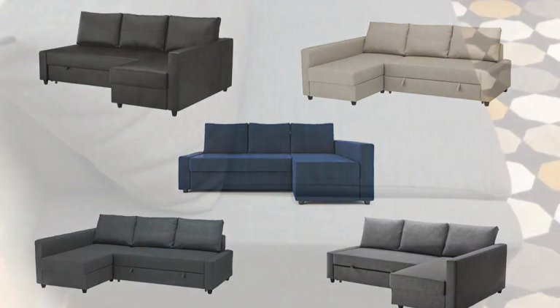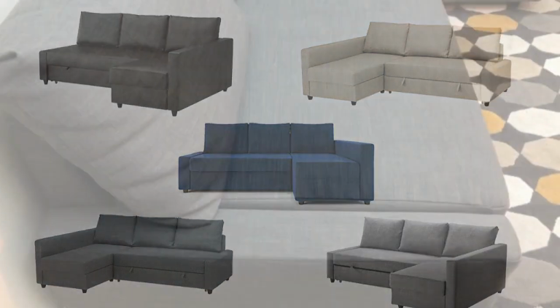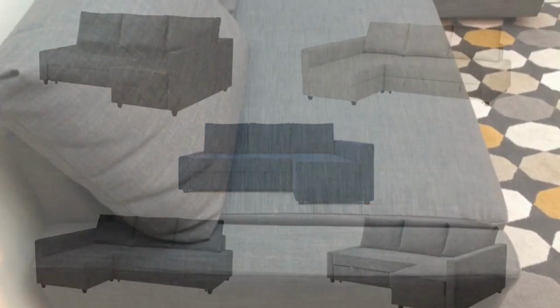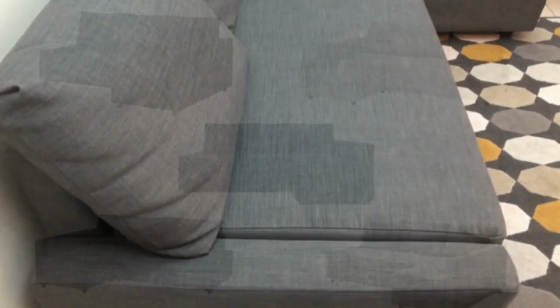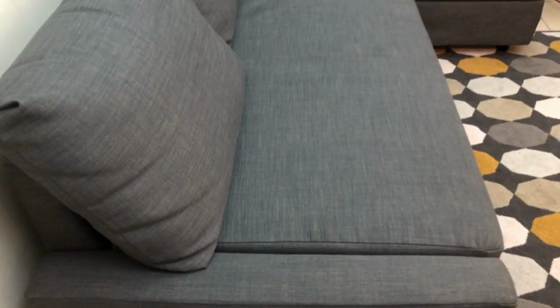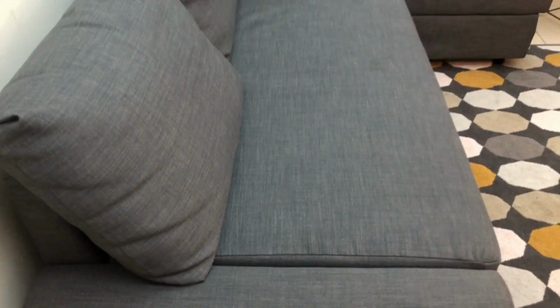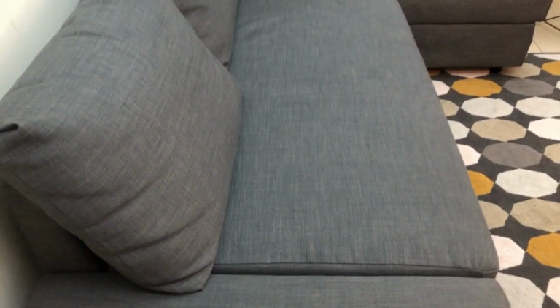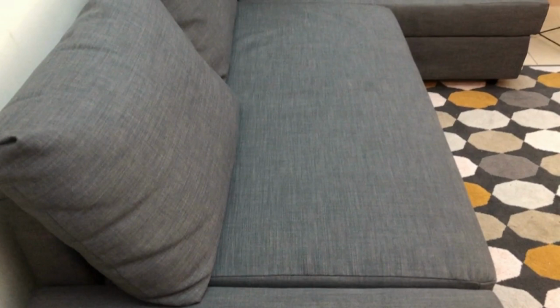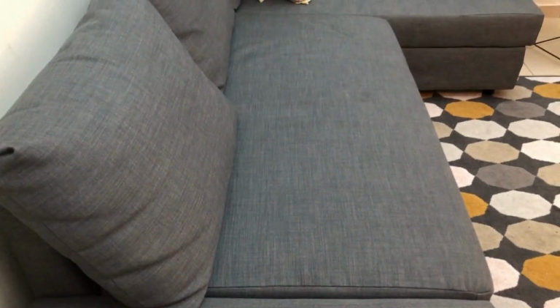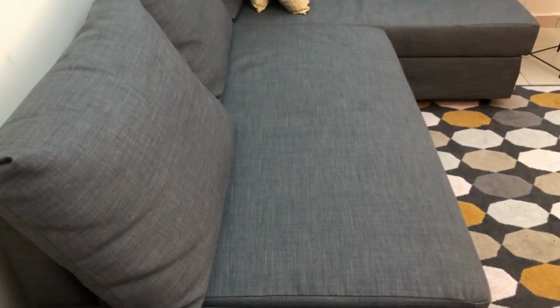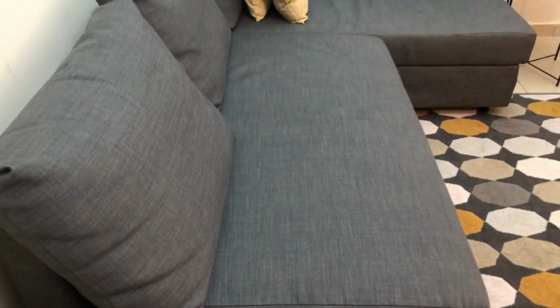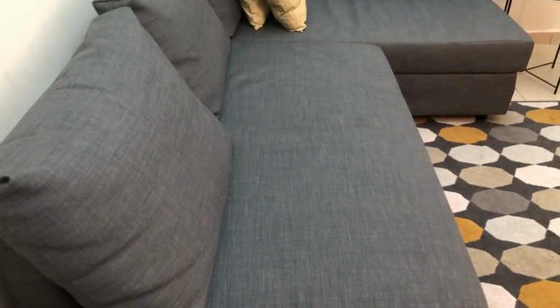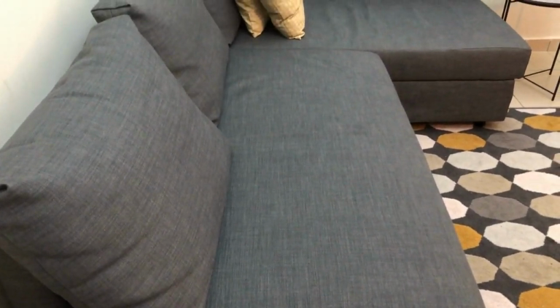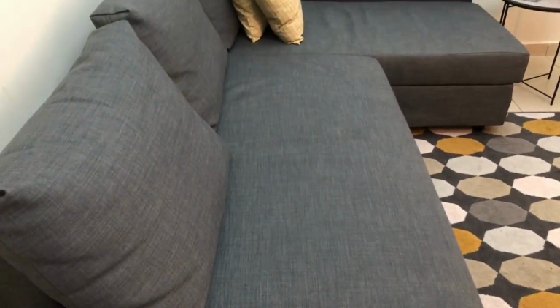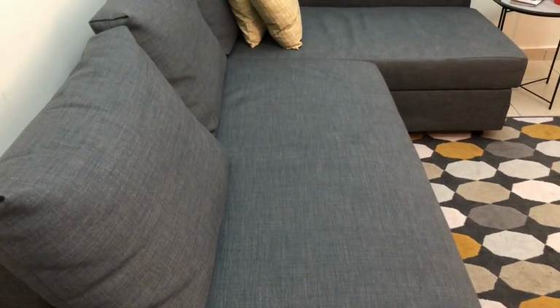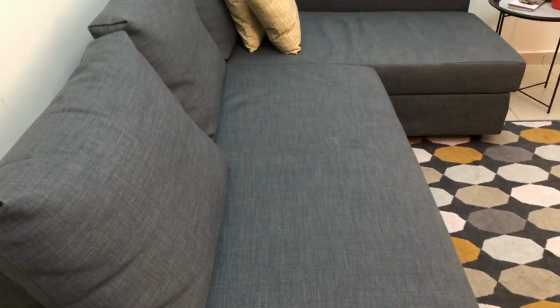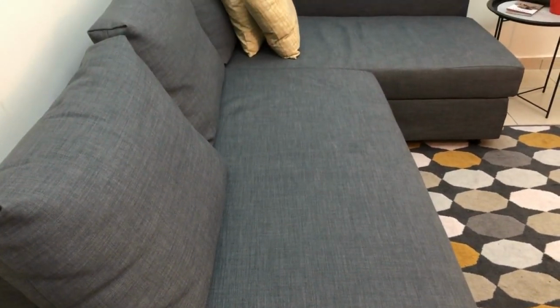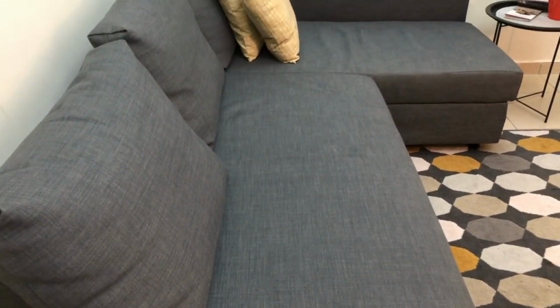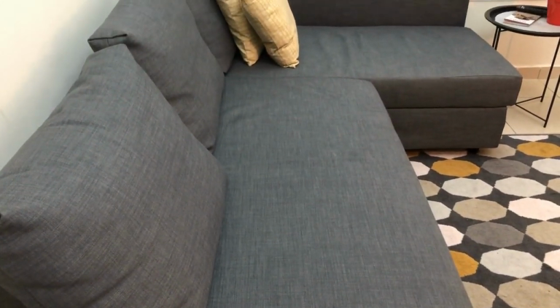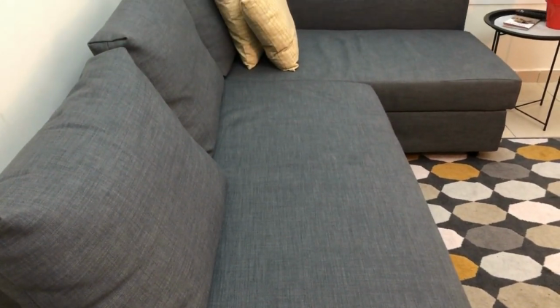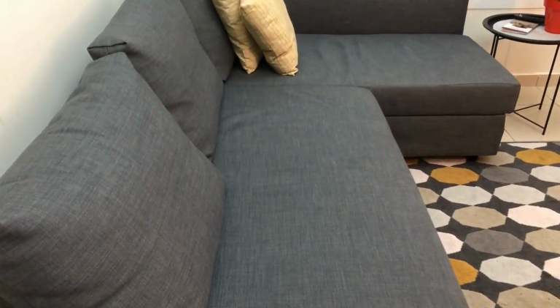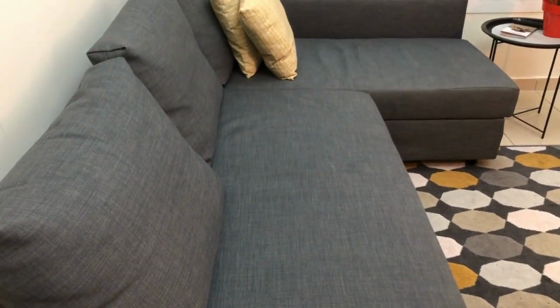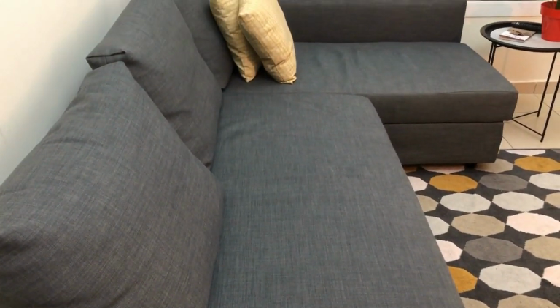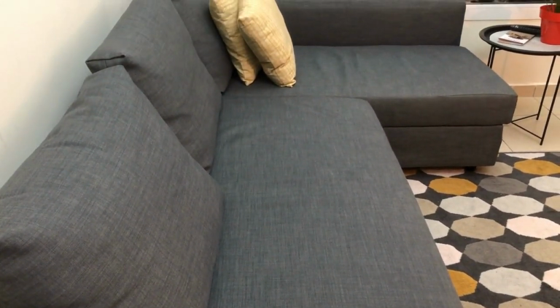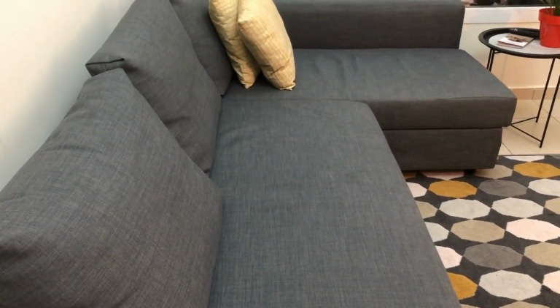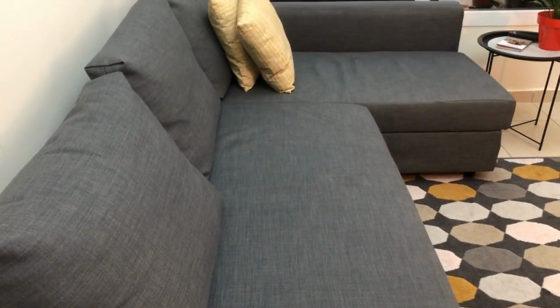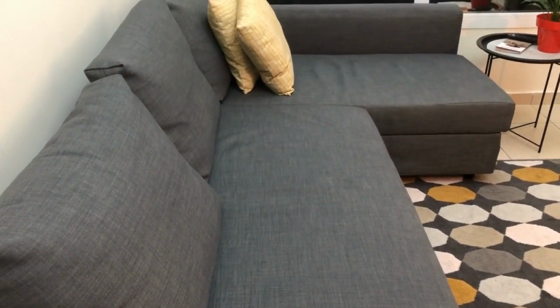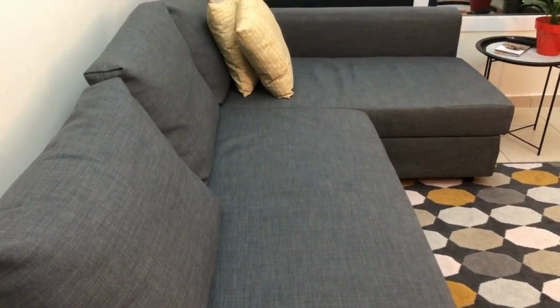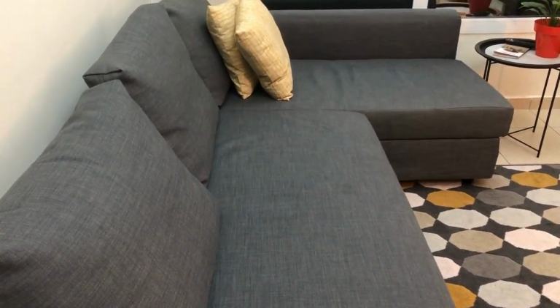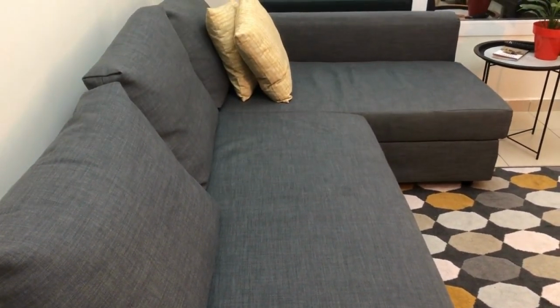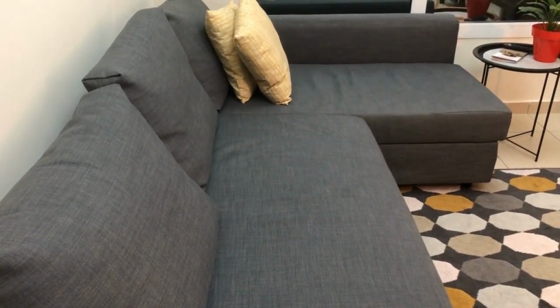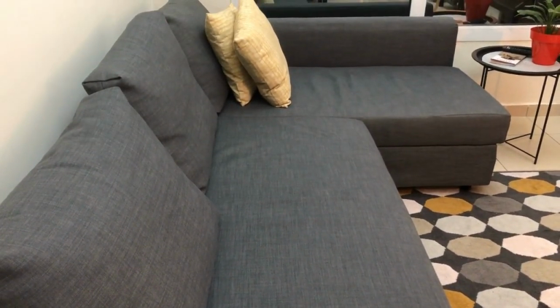In this video, we will be reviewing the dark grey sofa which we have been using for about 6 months now.